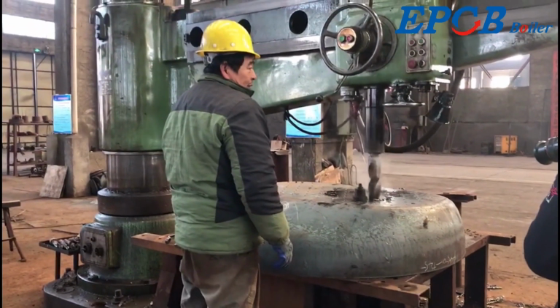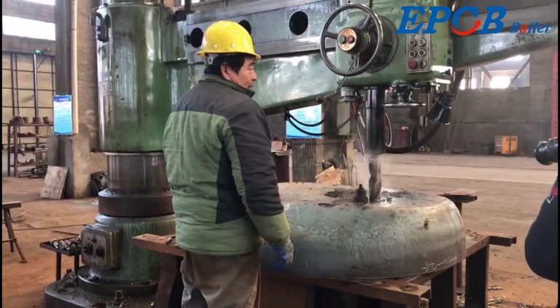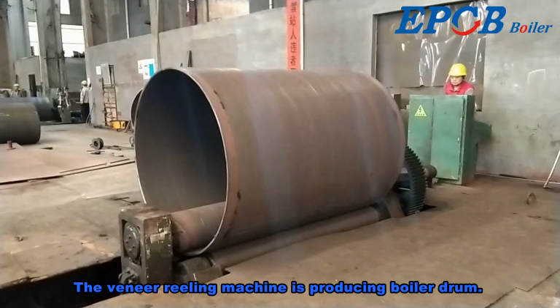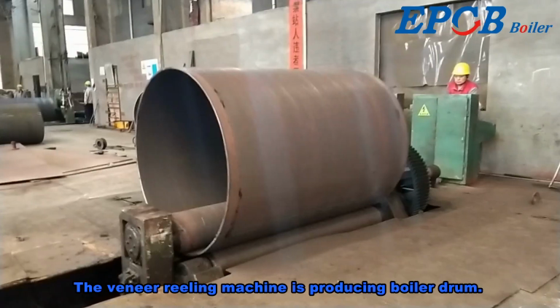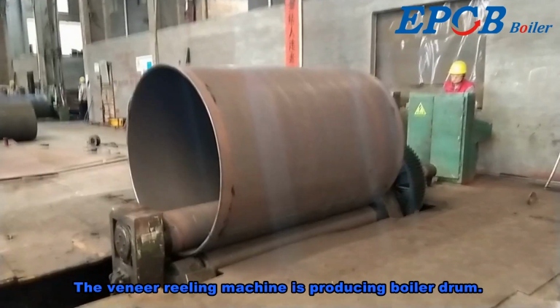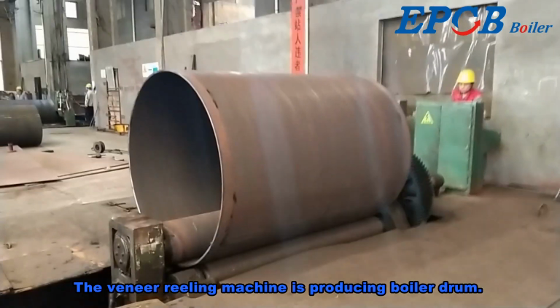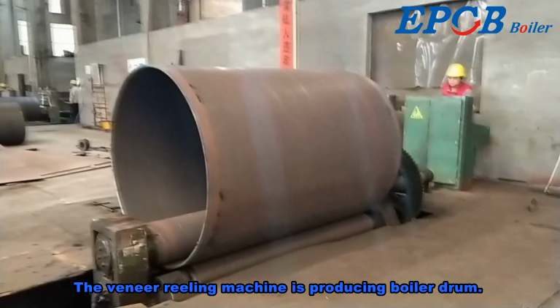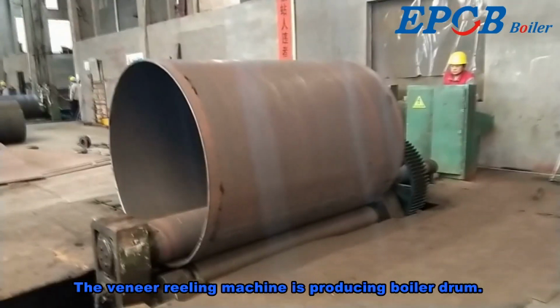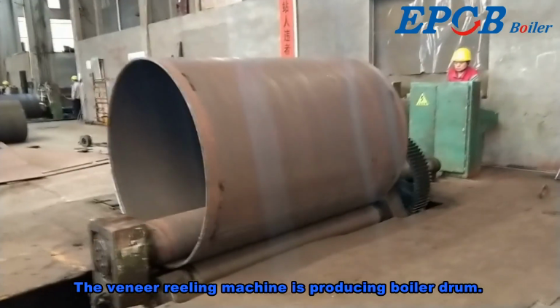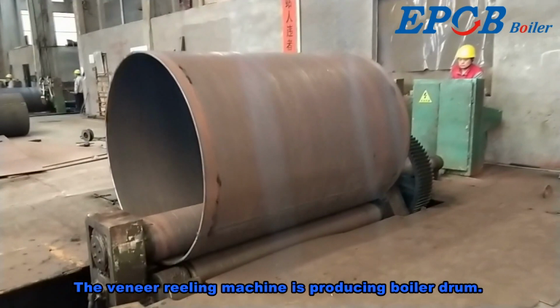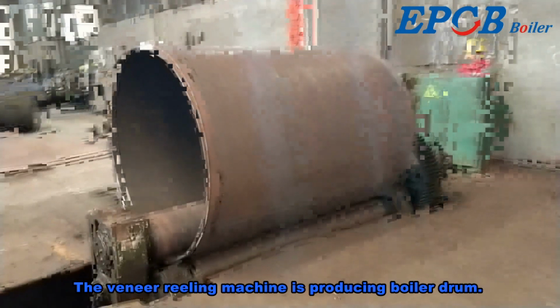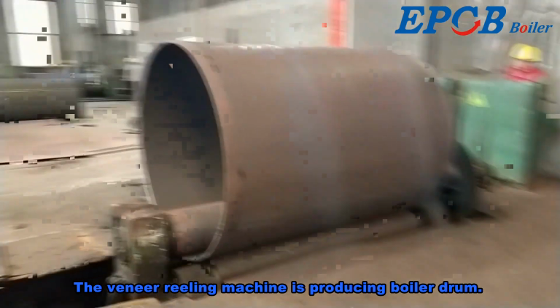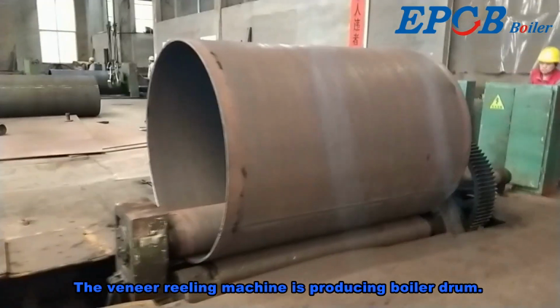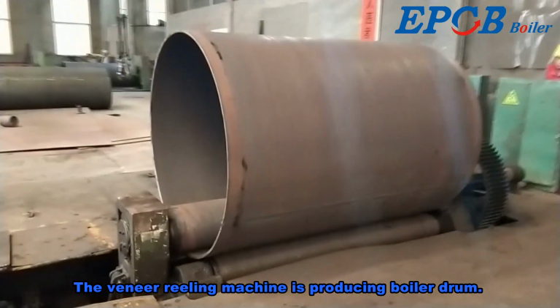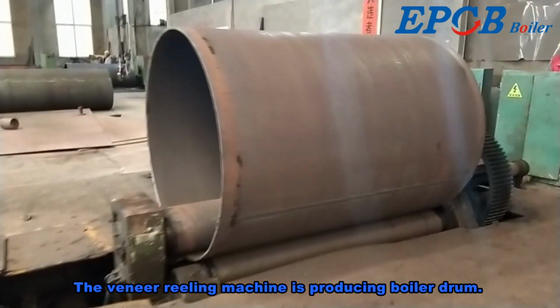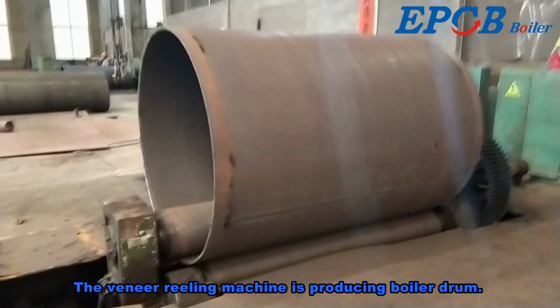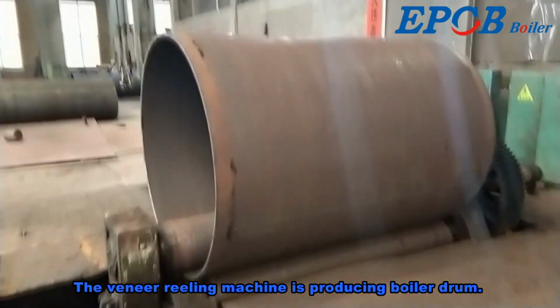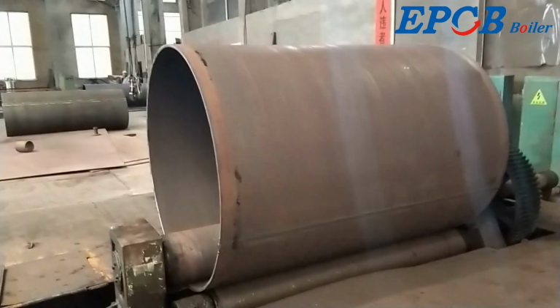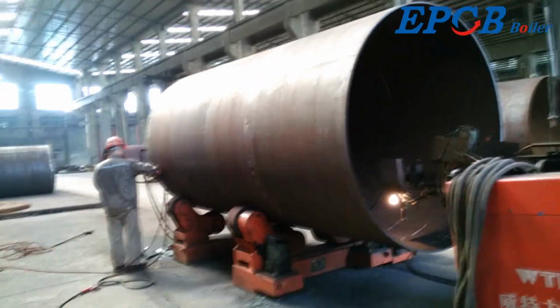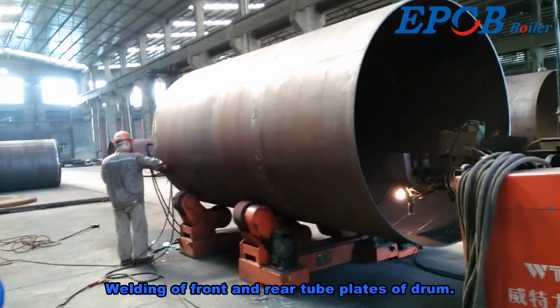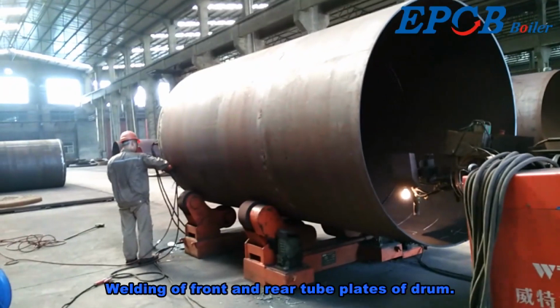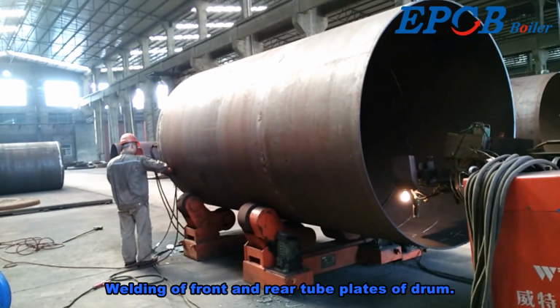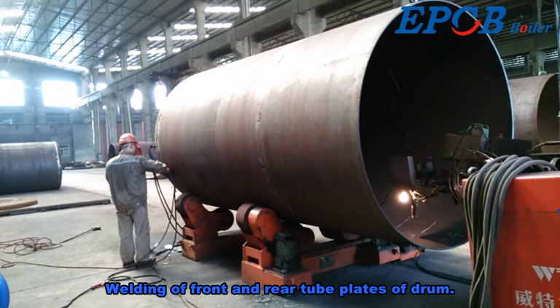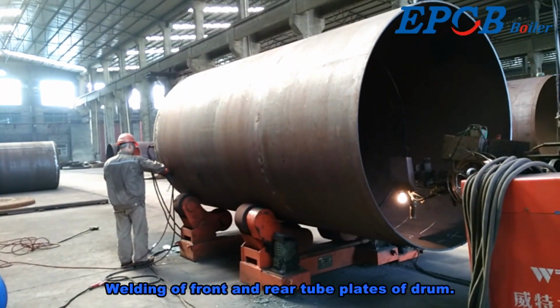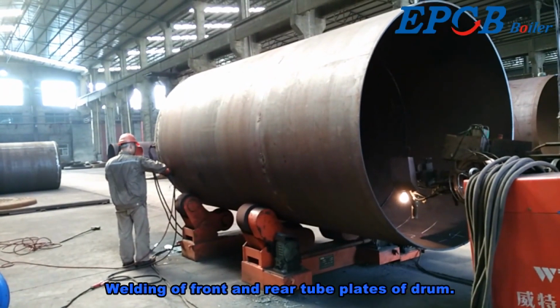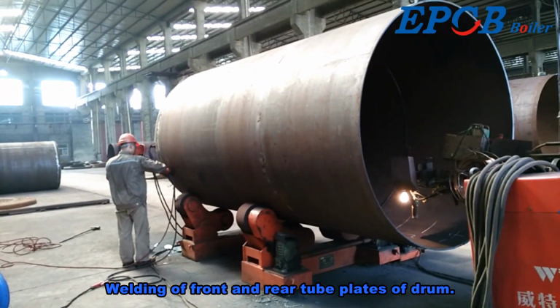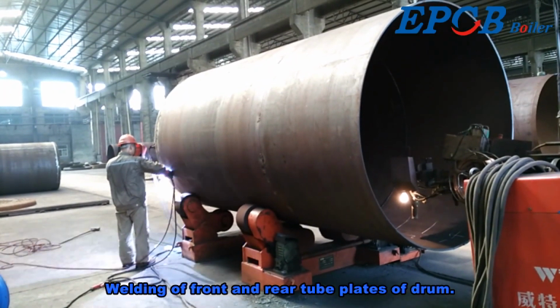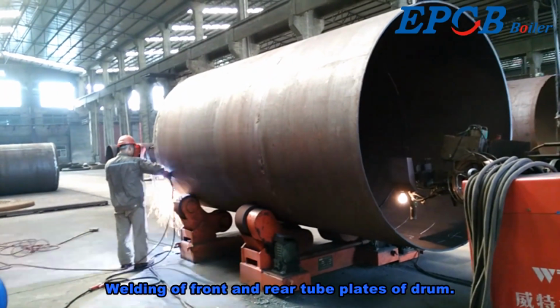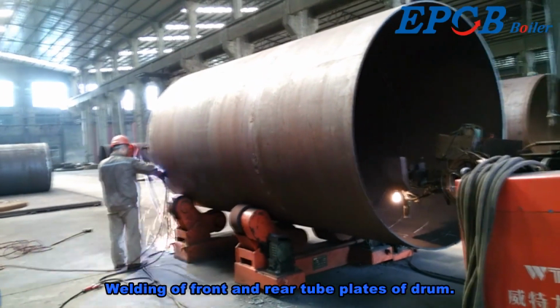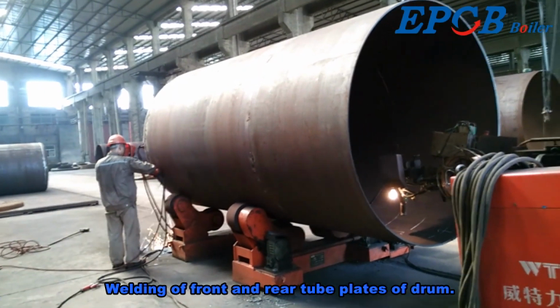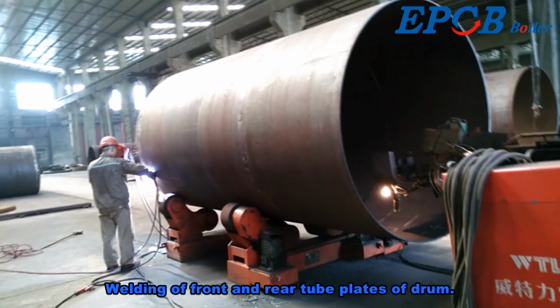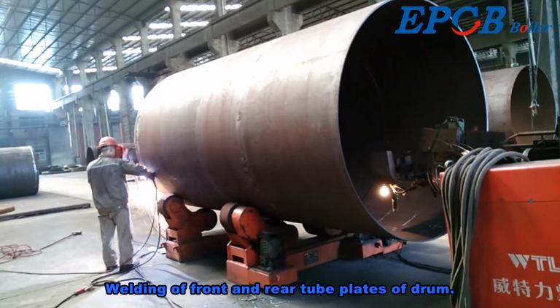The veneer reeling machine is producing the boiler drum, followed by welding of the front and rear tube plates of the drum.